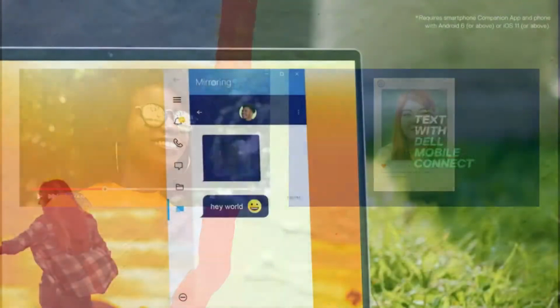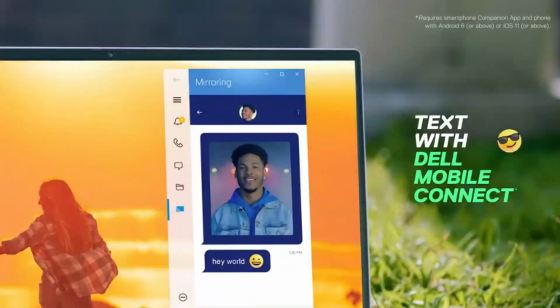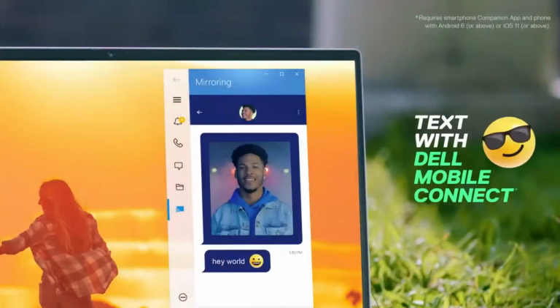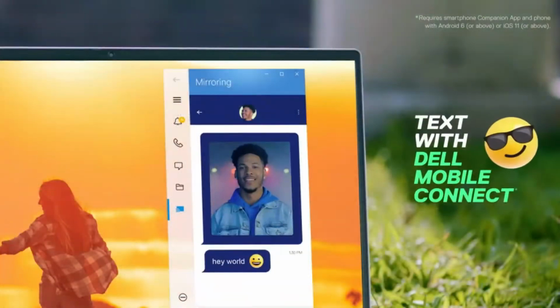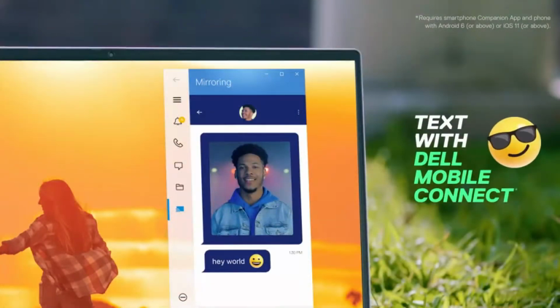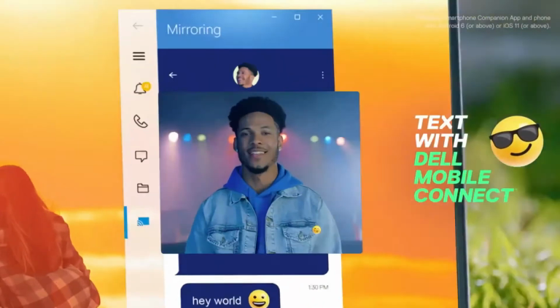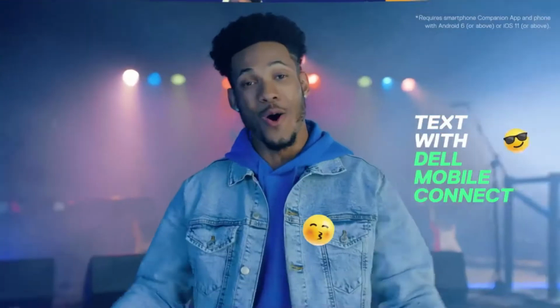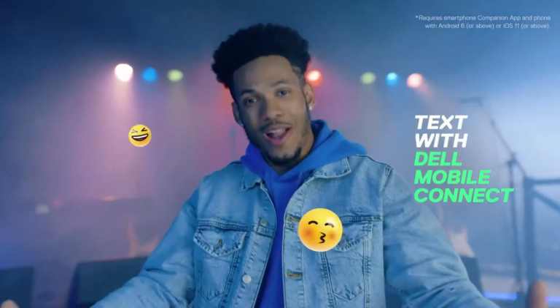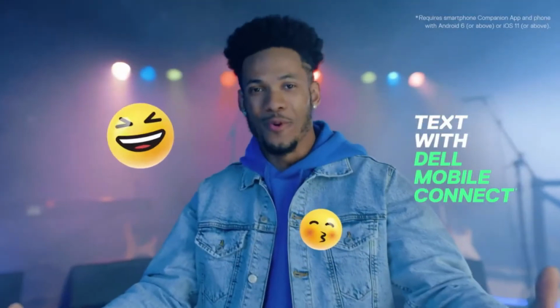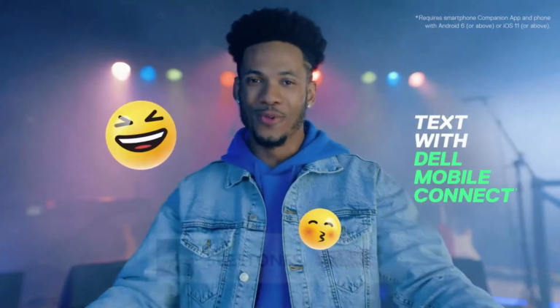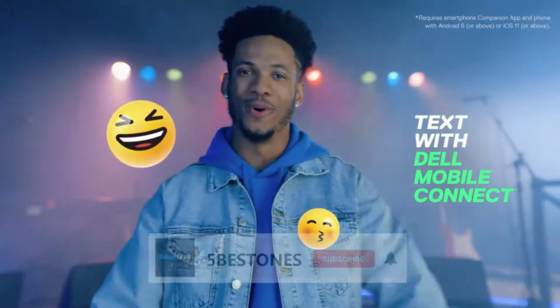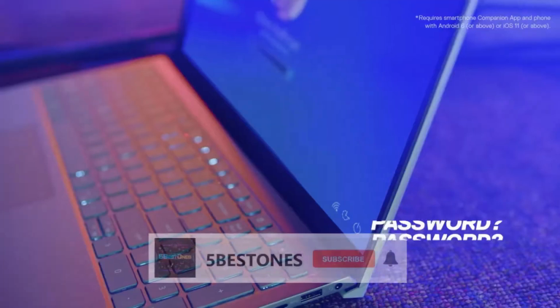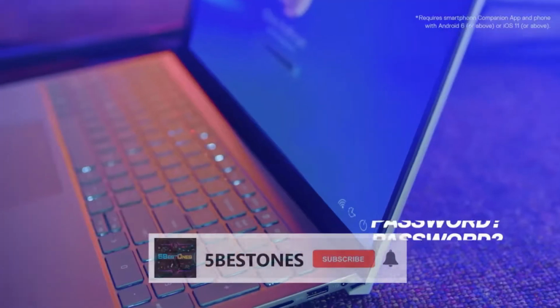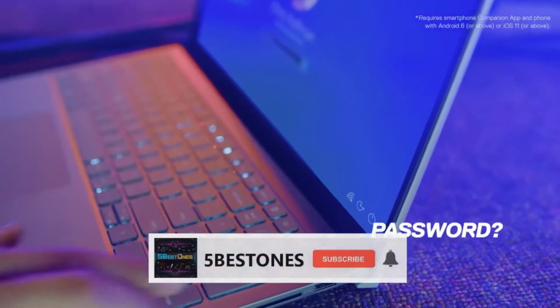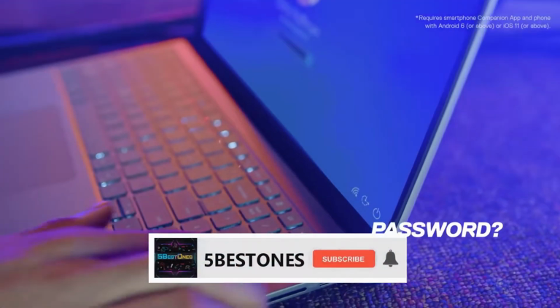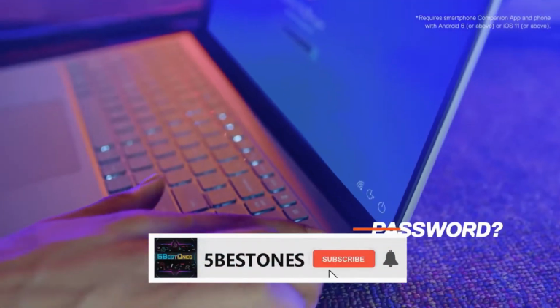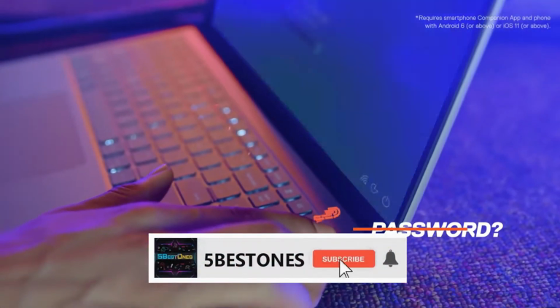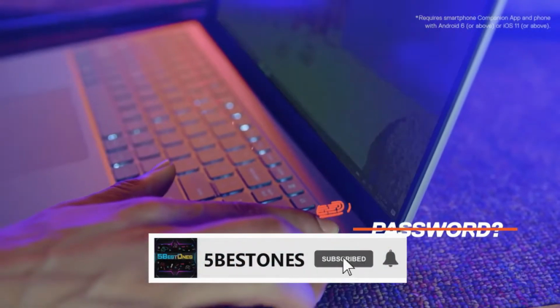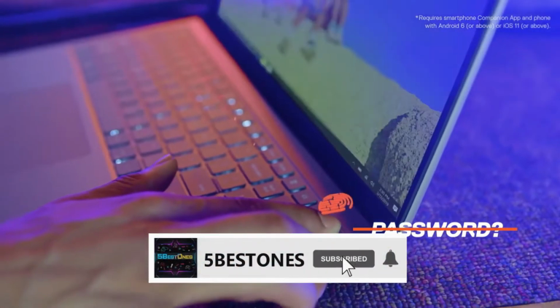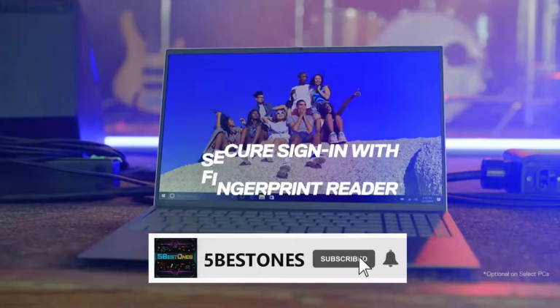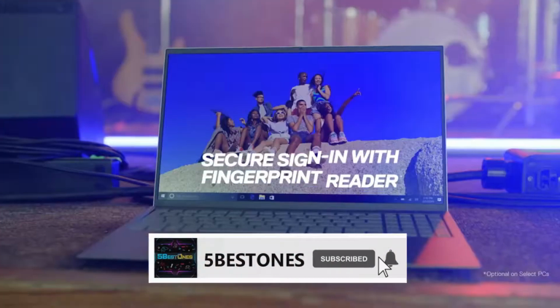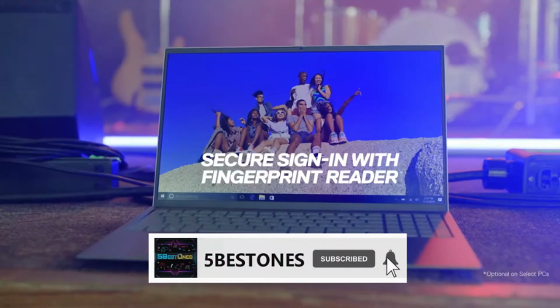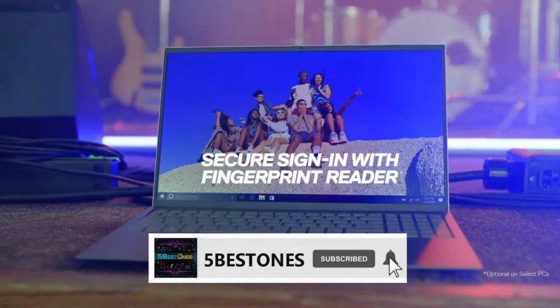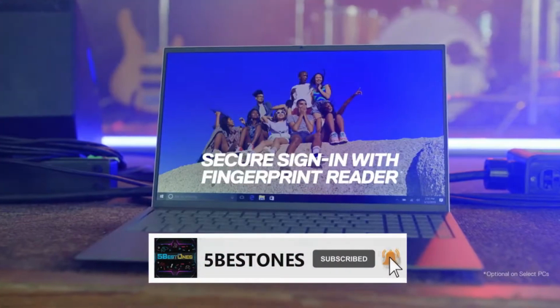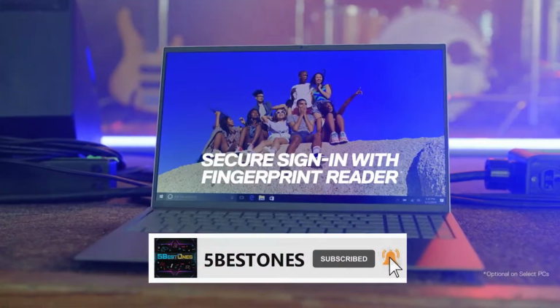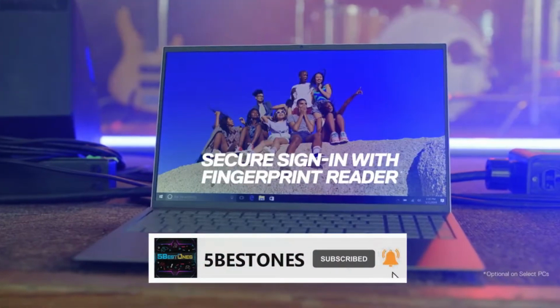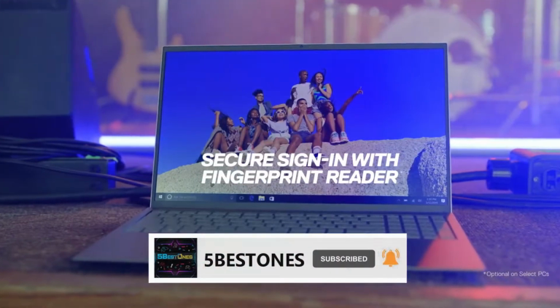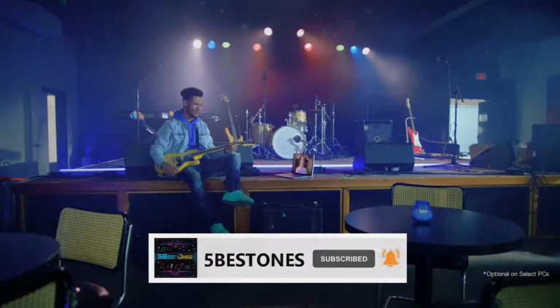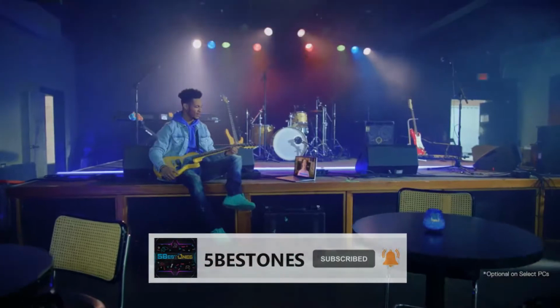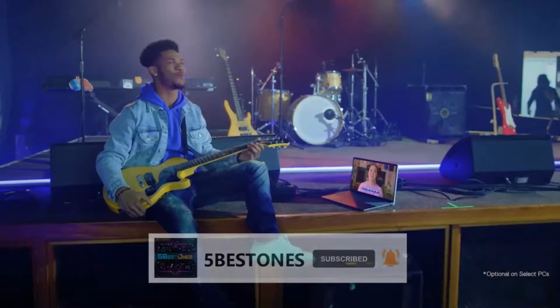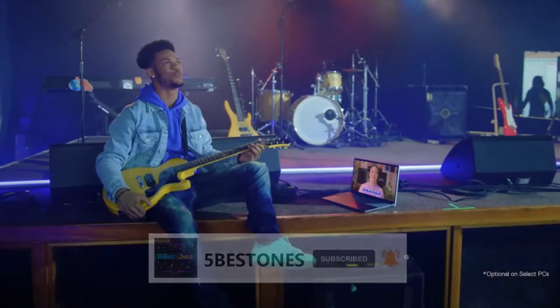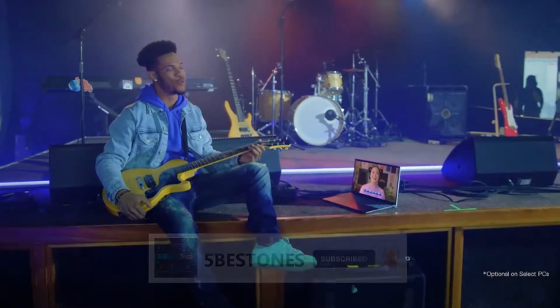If you did not subscribe to our channel yet, then subscribe now and hit the bell icon for the latest videos.